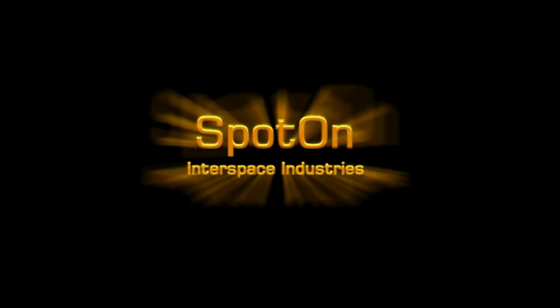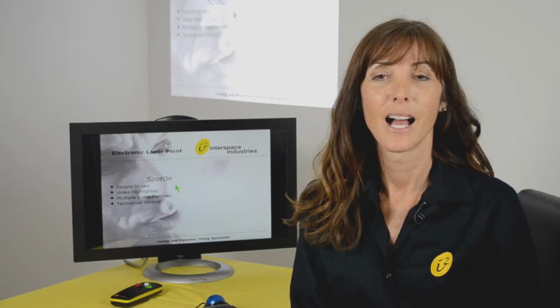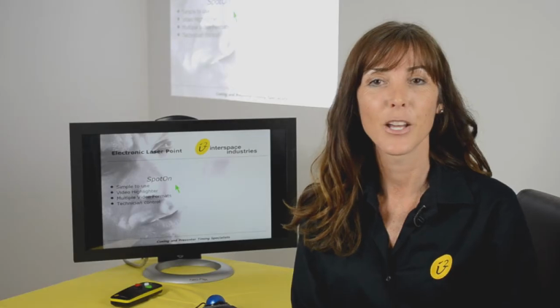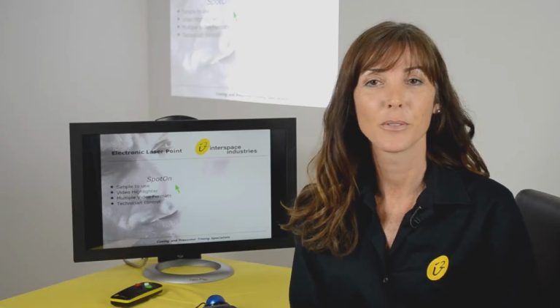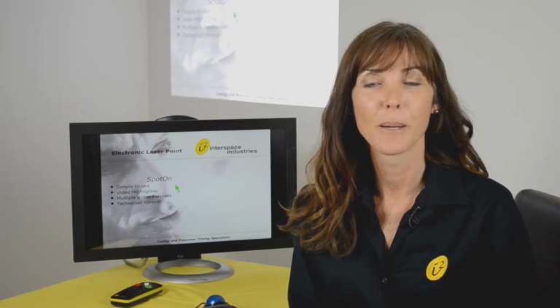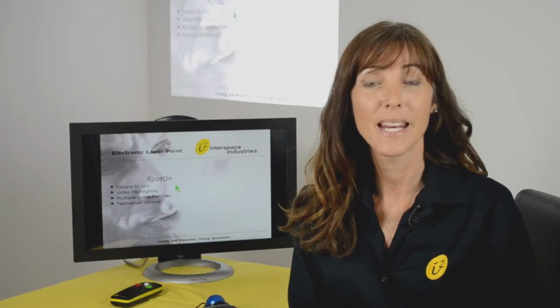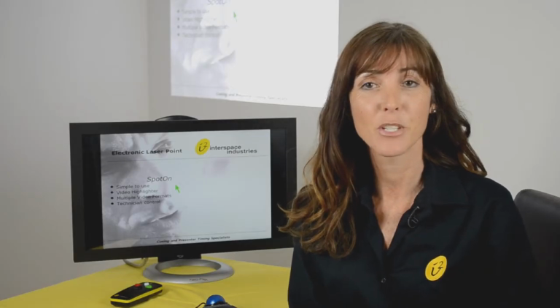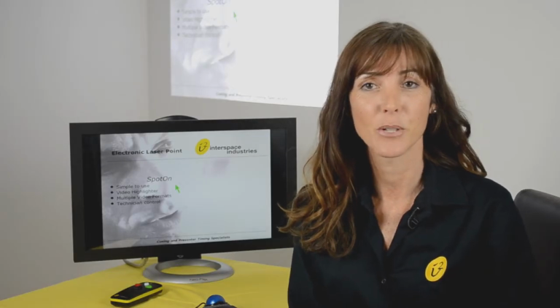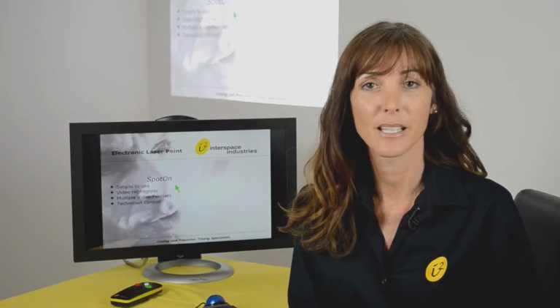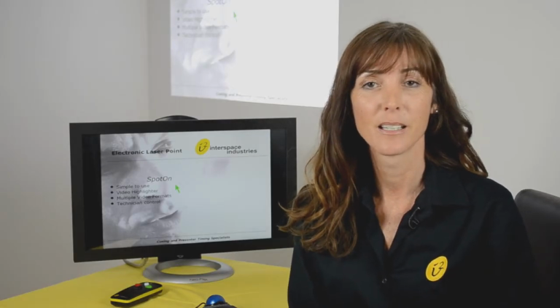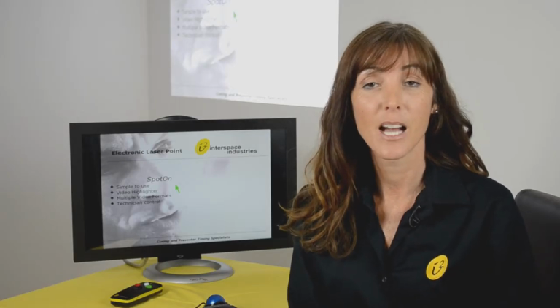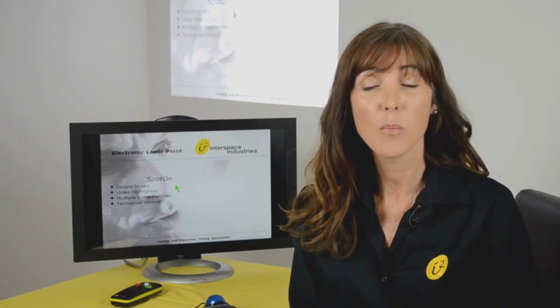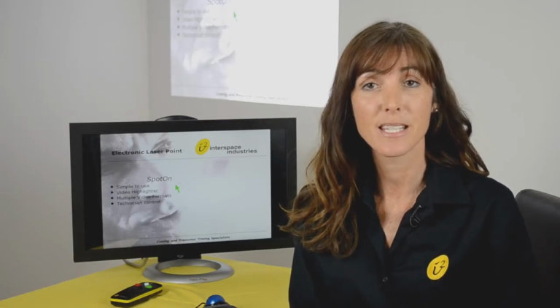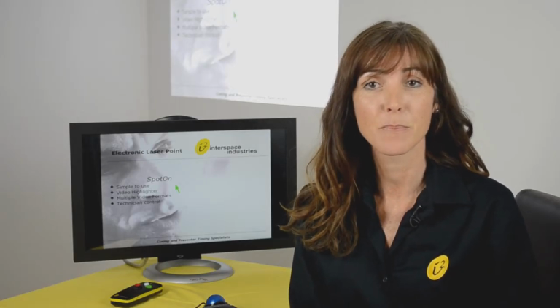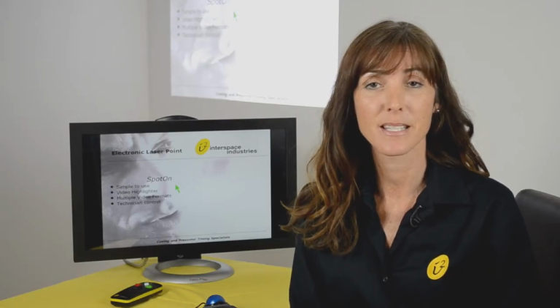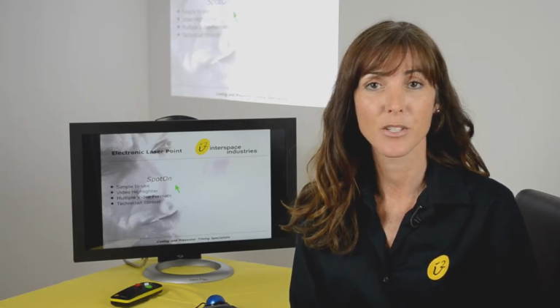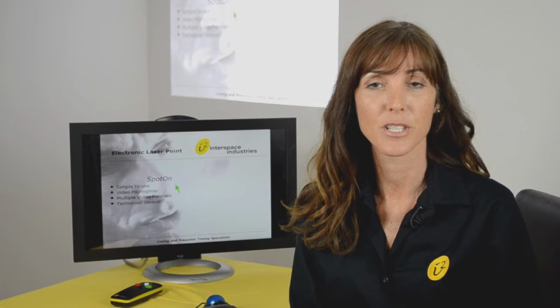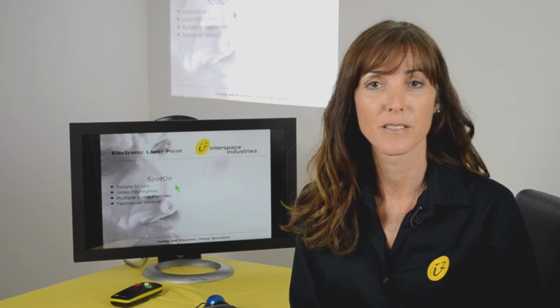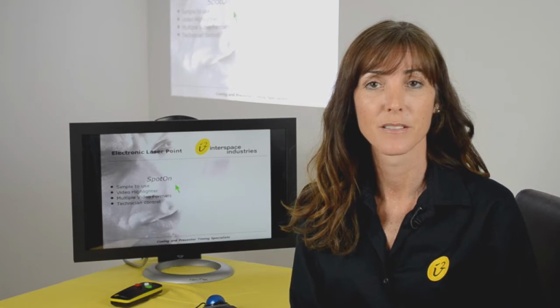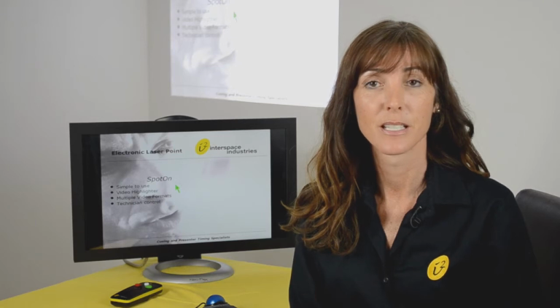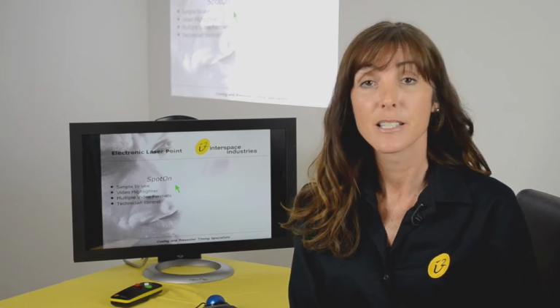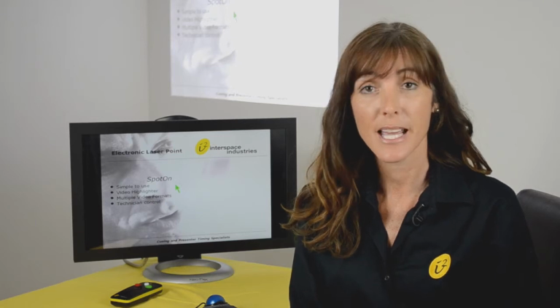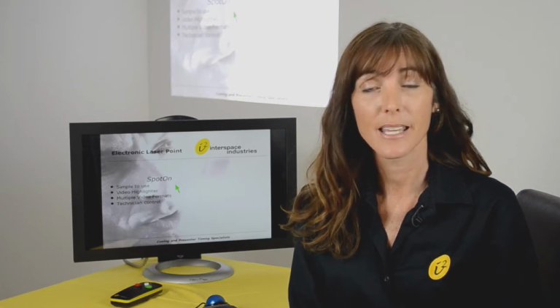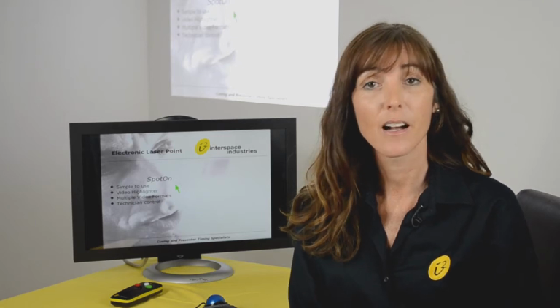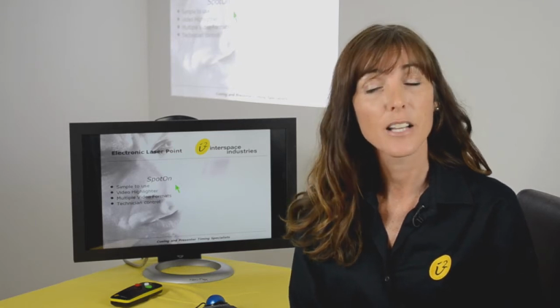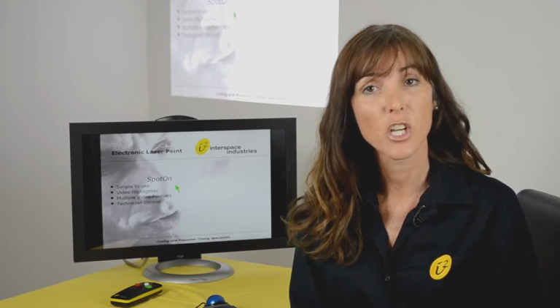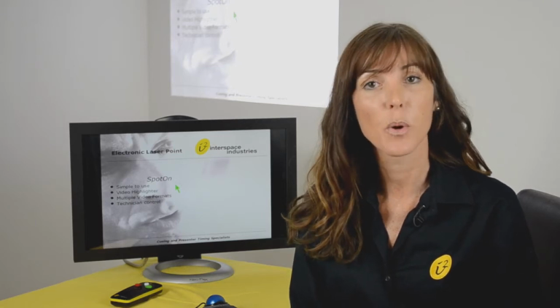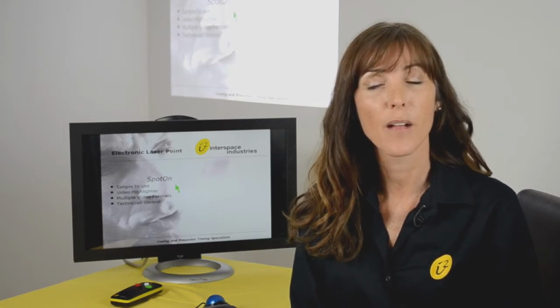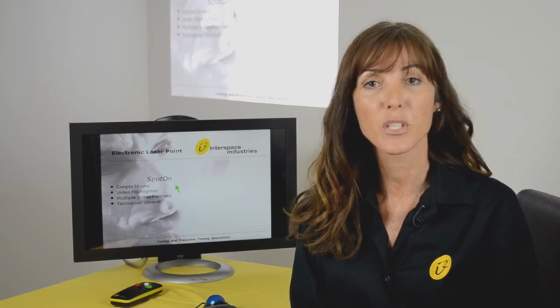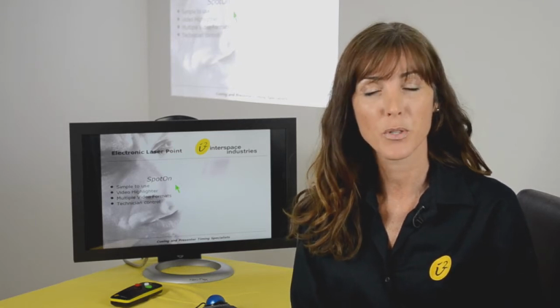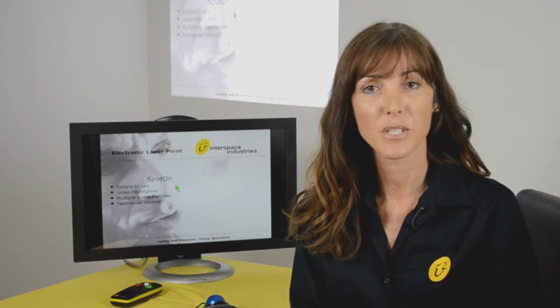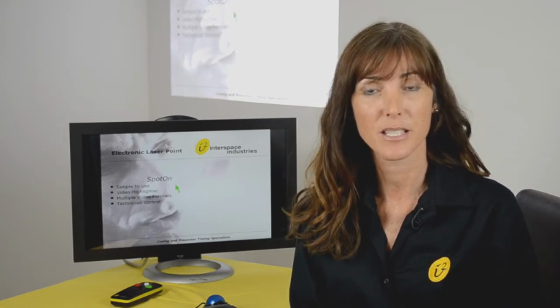Hello, my name is Julie and I'm with Interspace Industries. Today I'd like to show you around the SpotOn system.